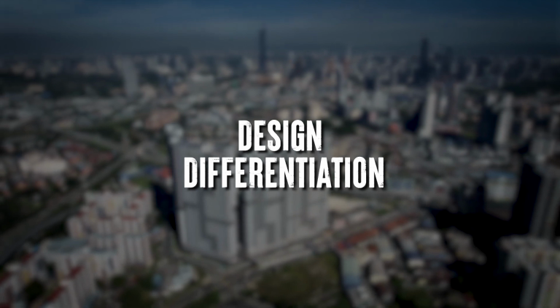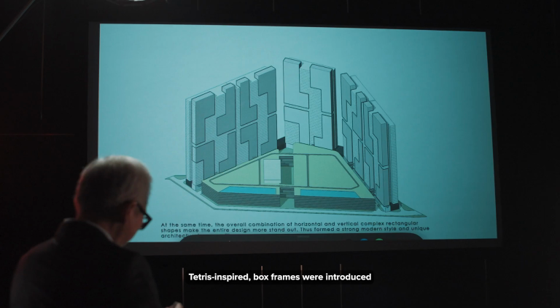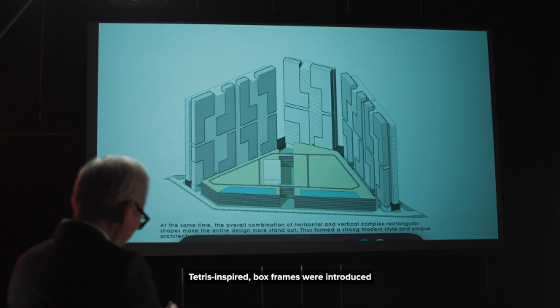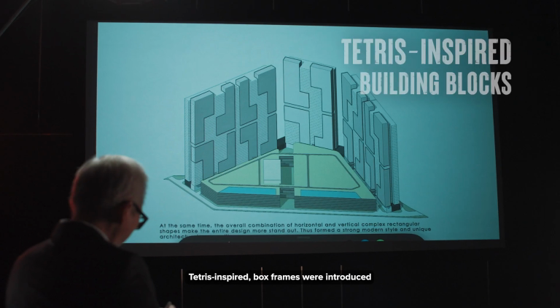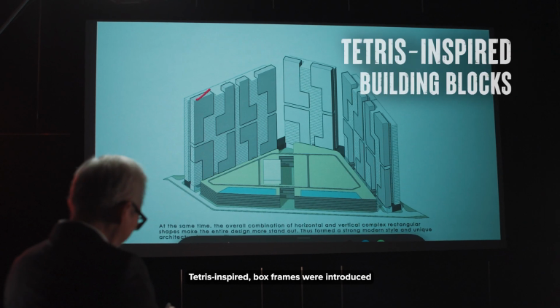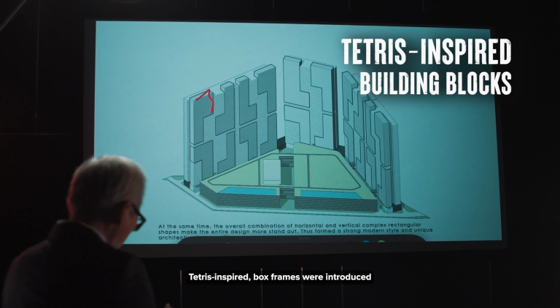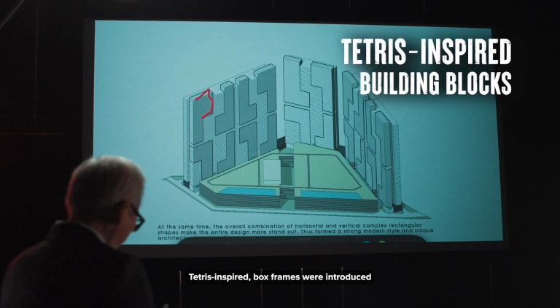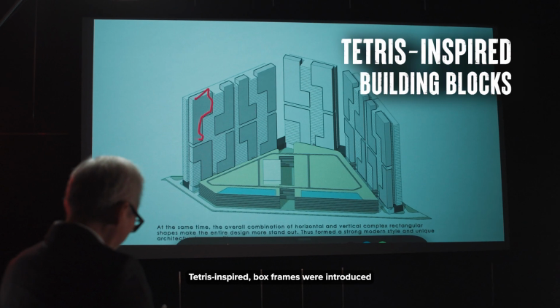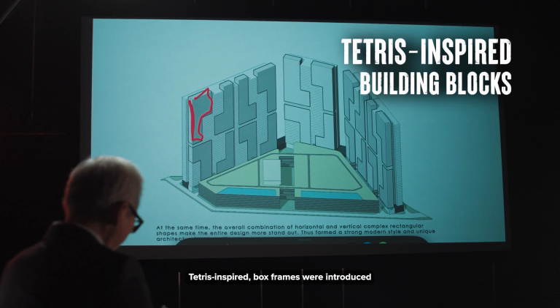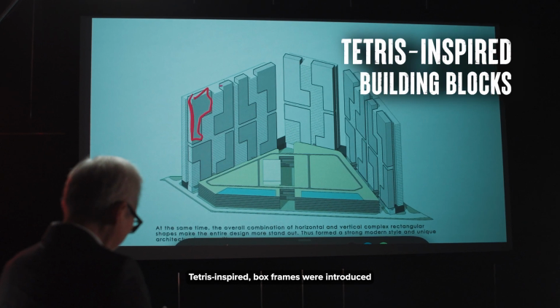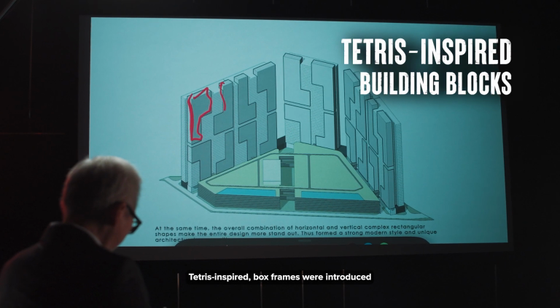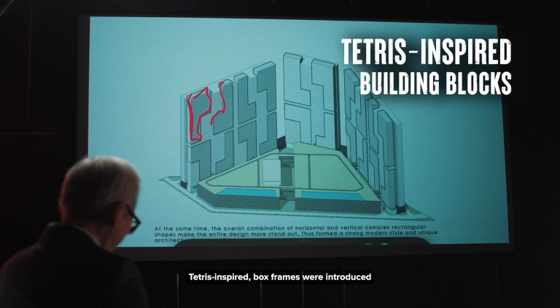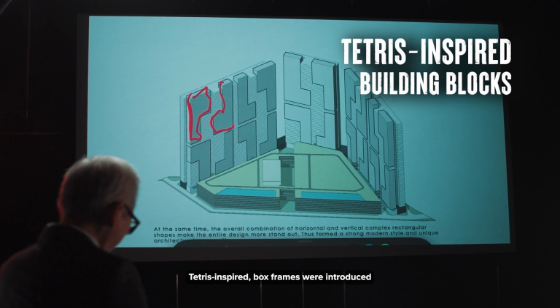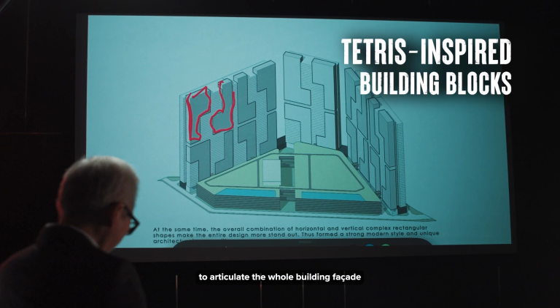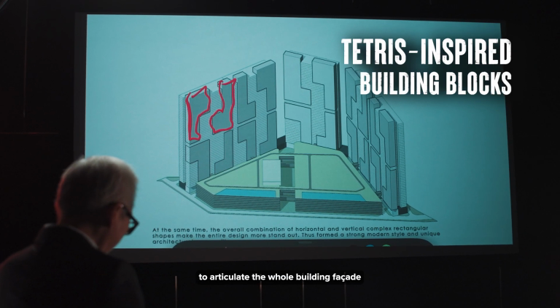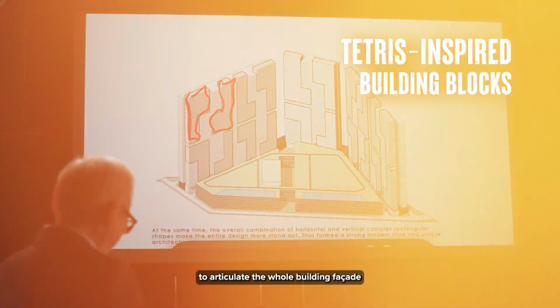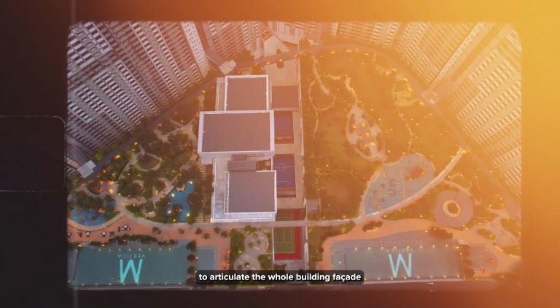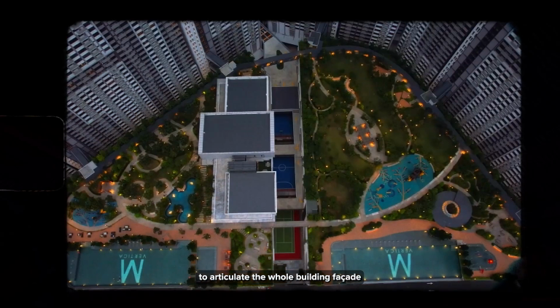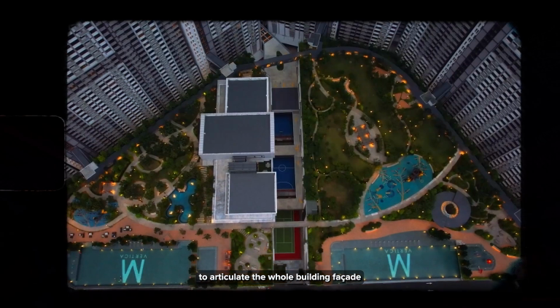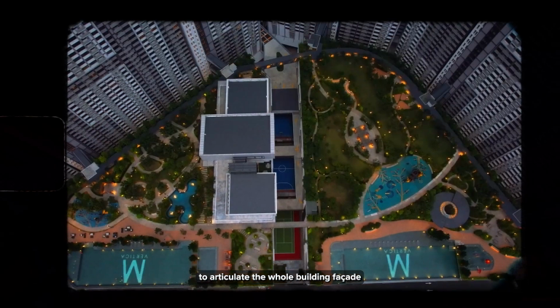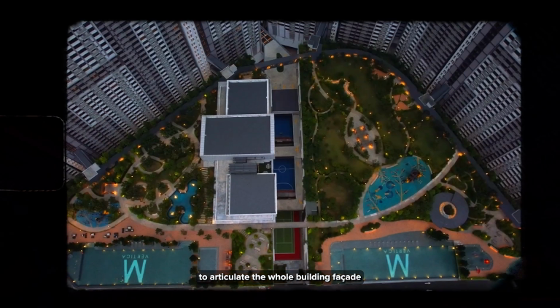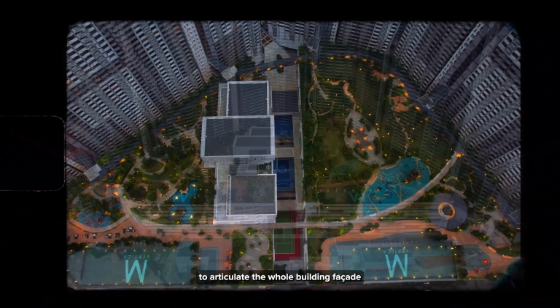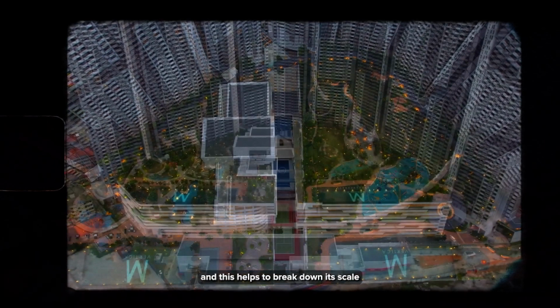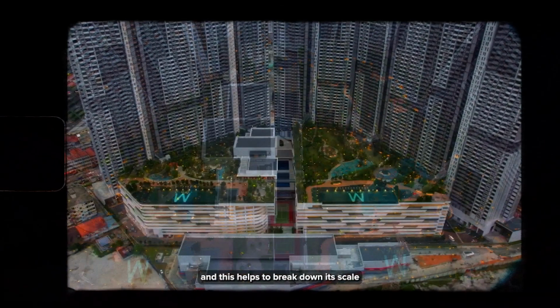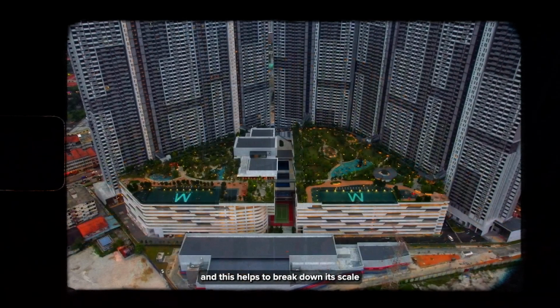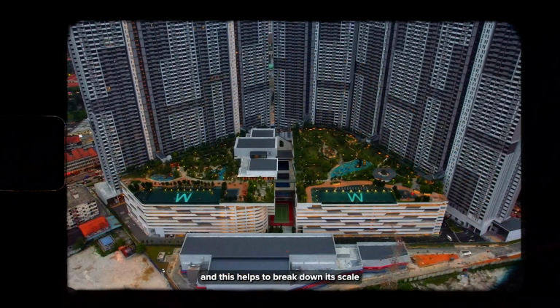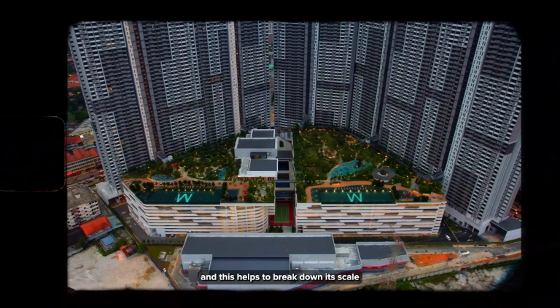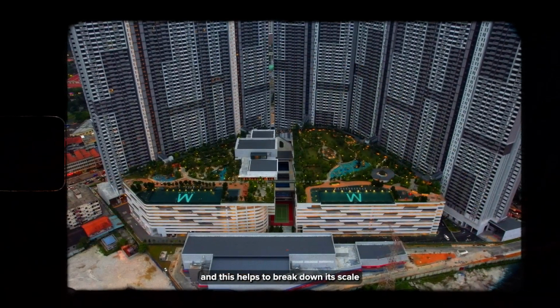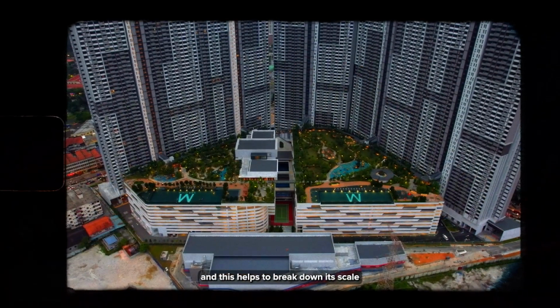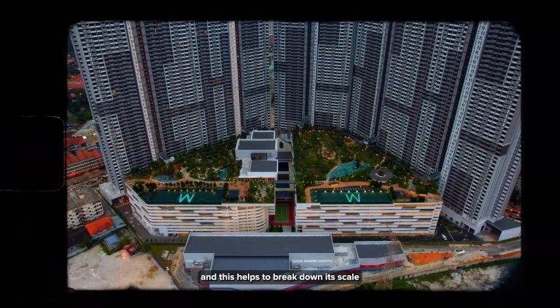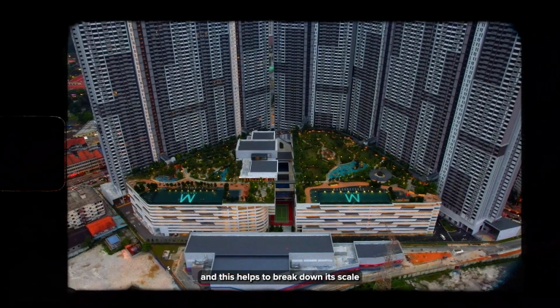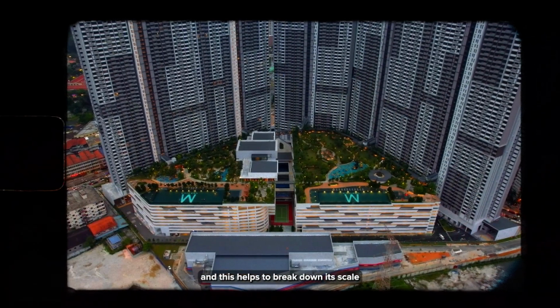Tetris-inspired box frames were introduced to articulate the whole building facade, and this helped to break down its scale.